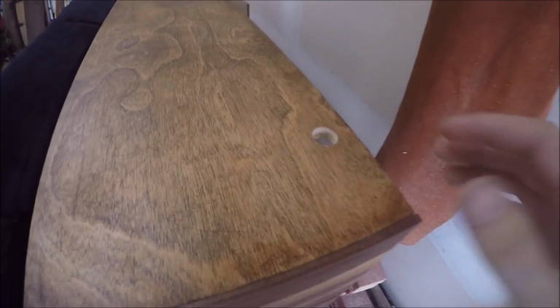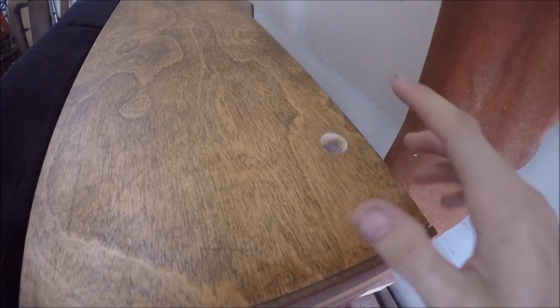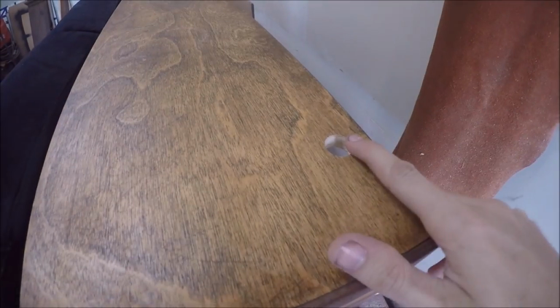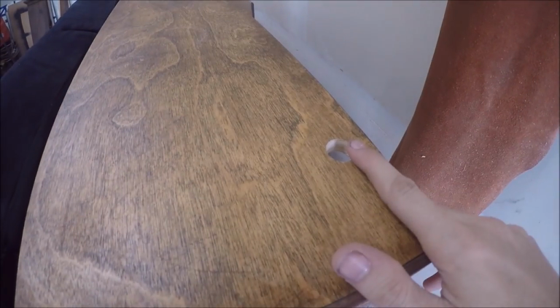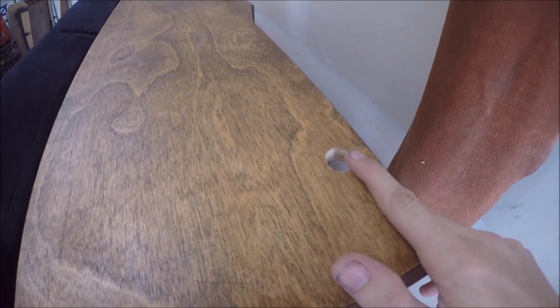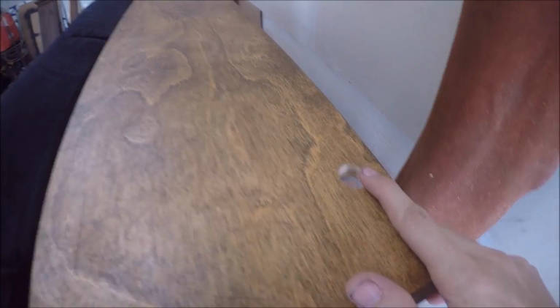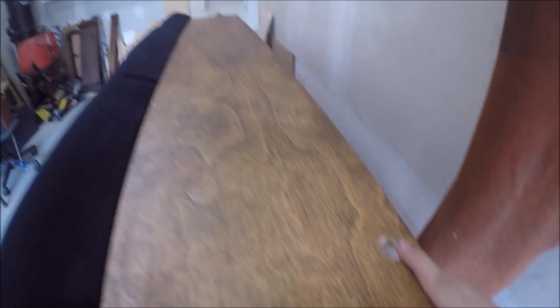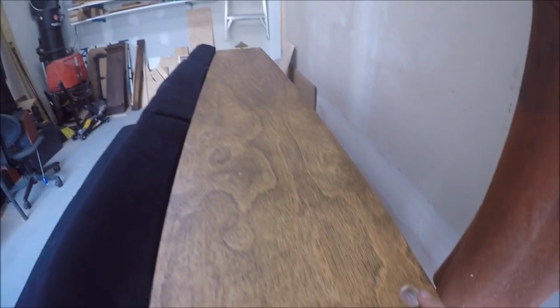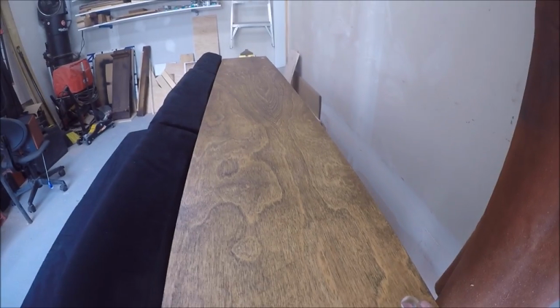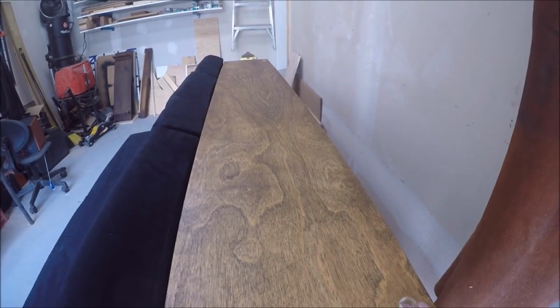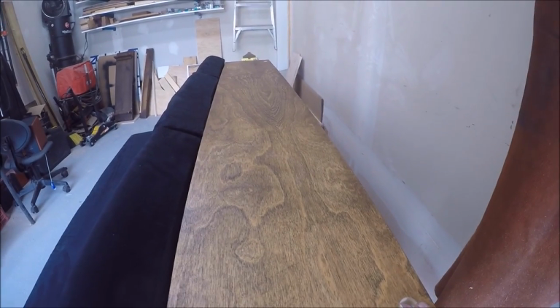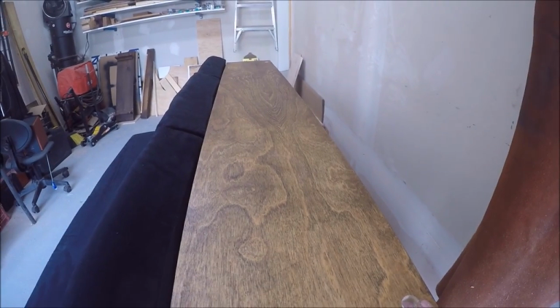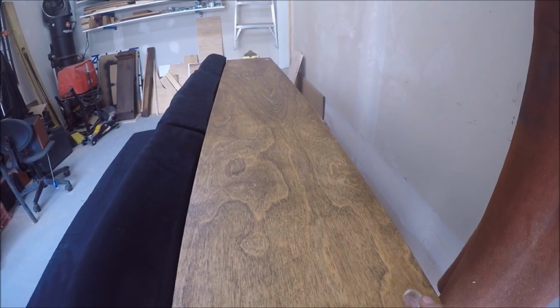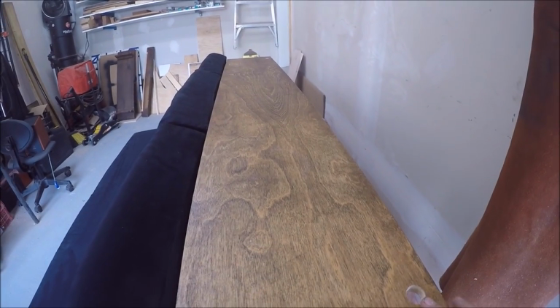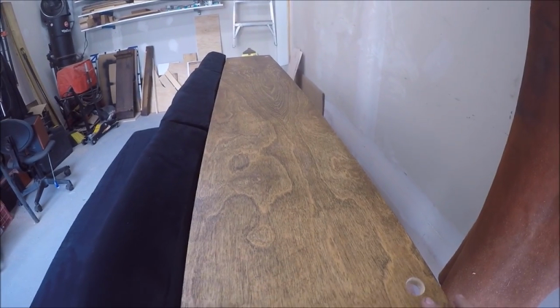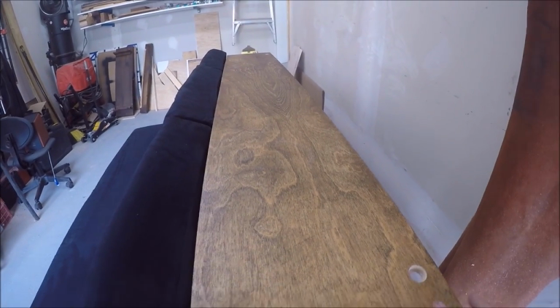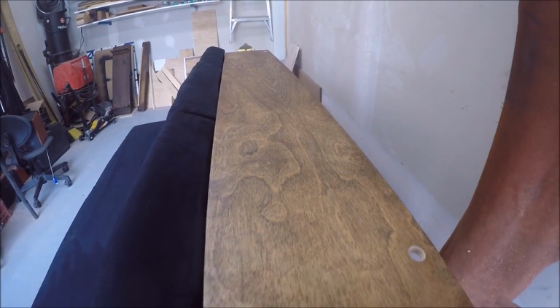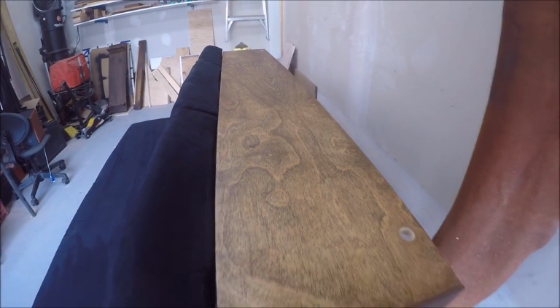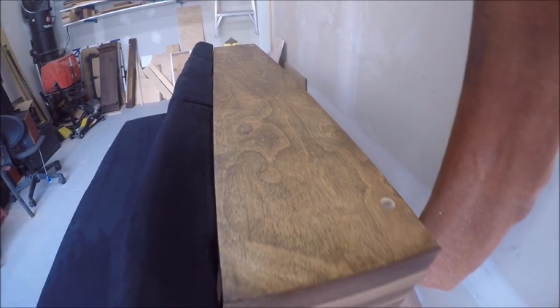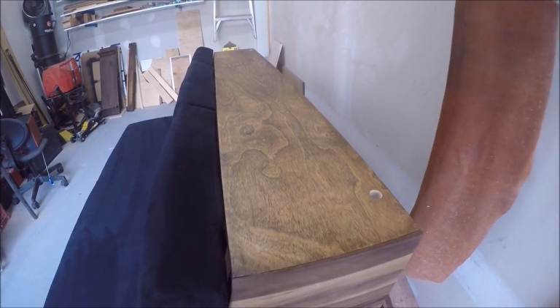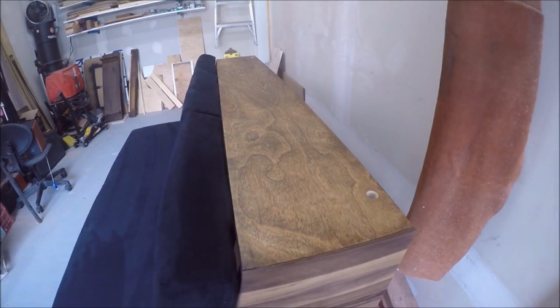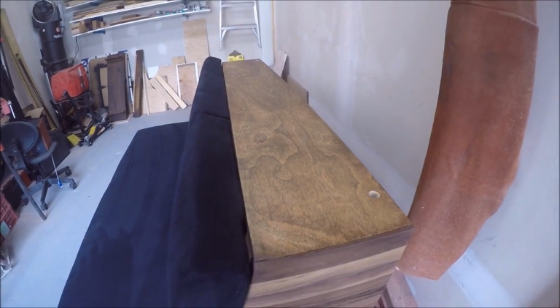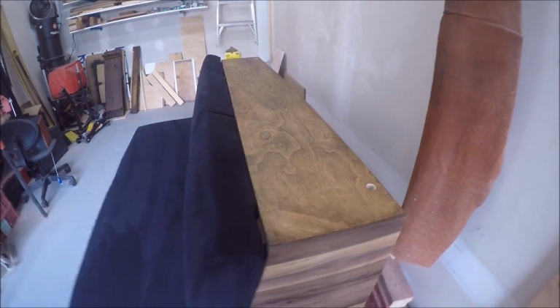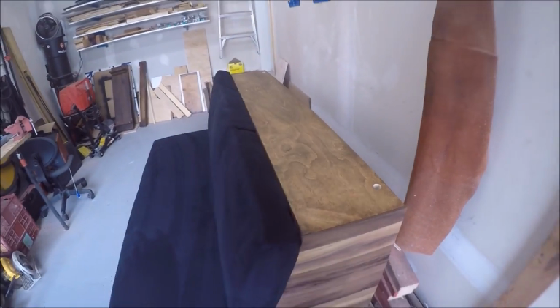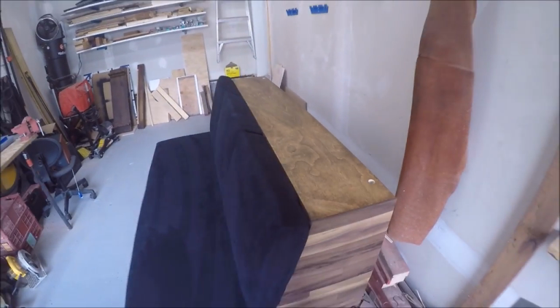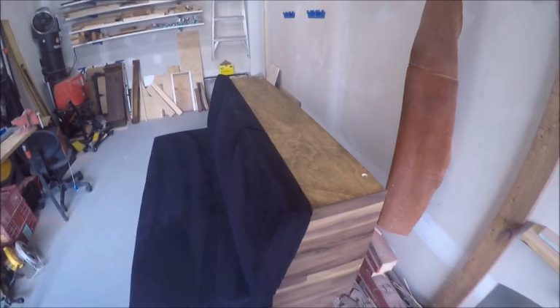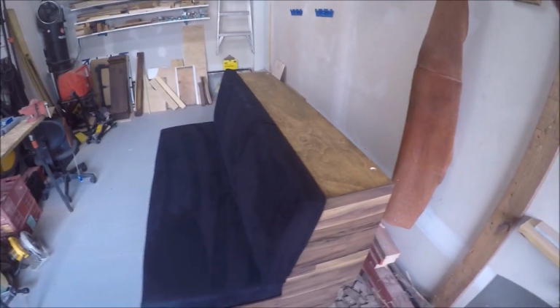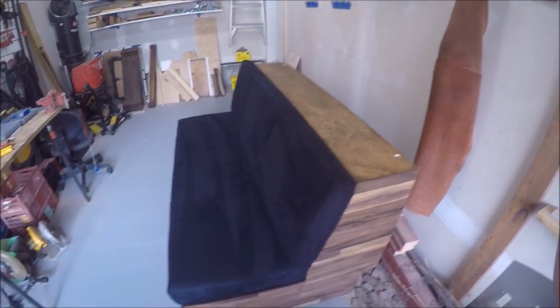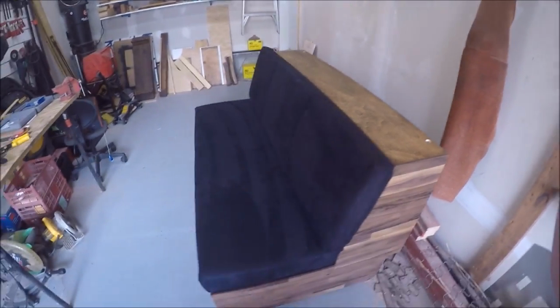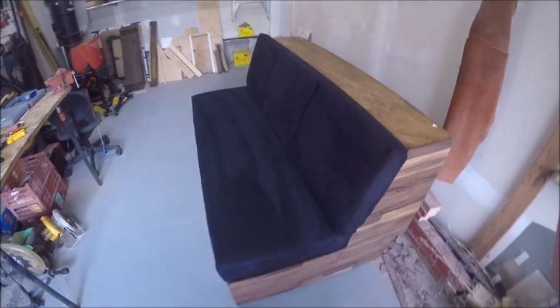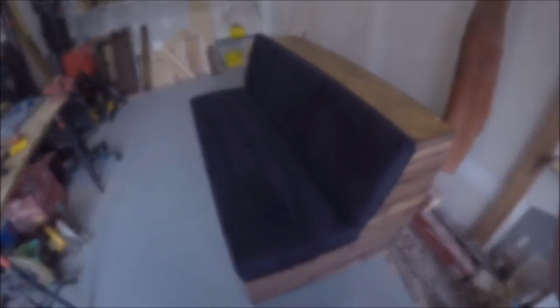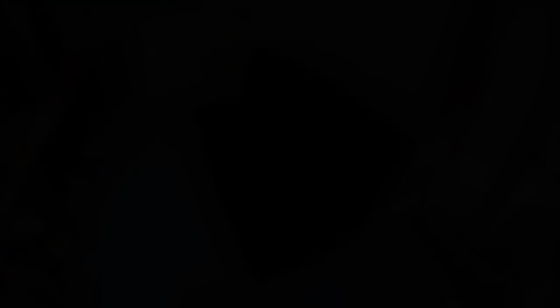I just put a hole here and the hole over there for some speakers, and with that the whole project is done.